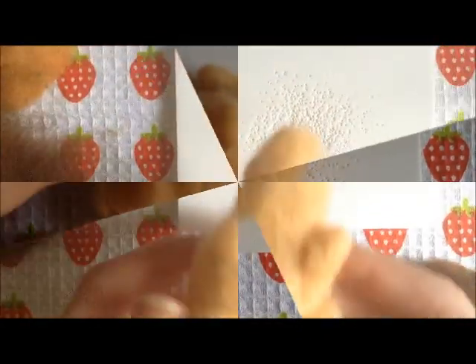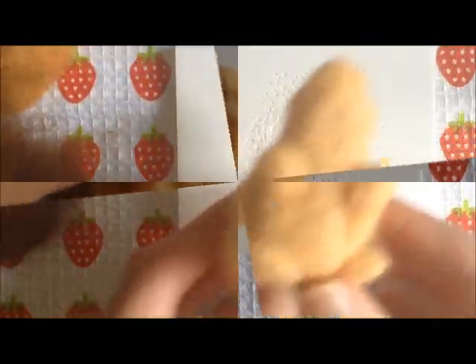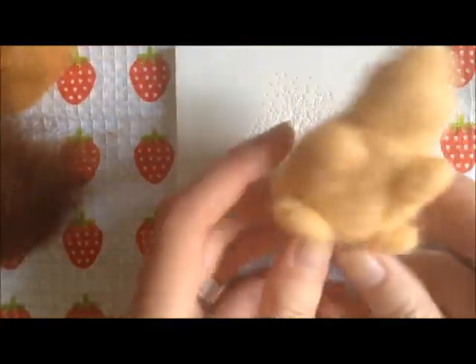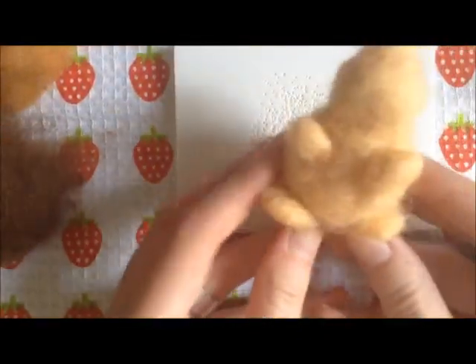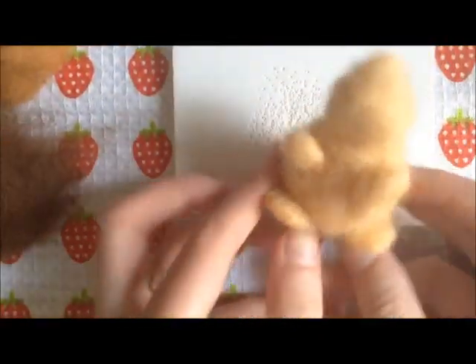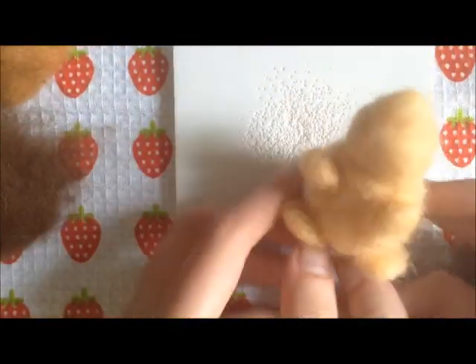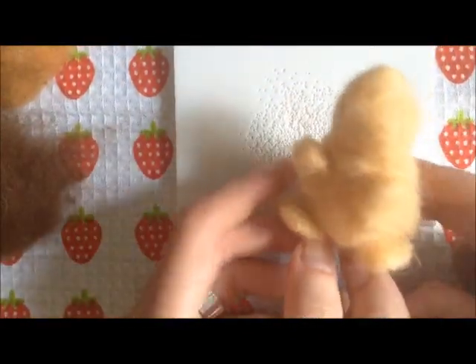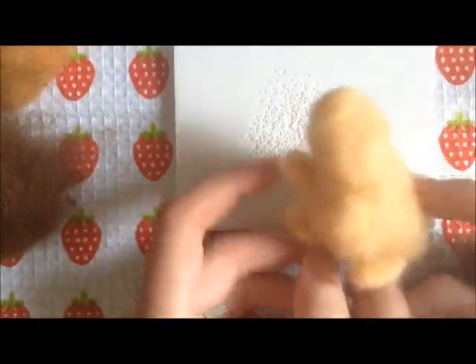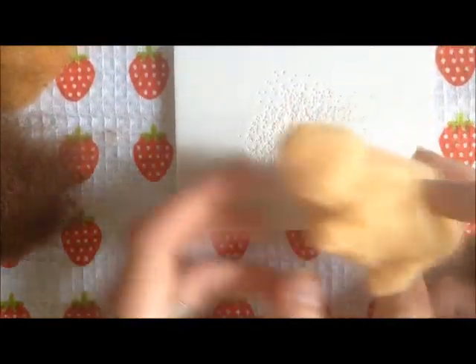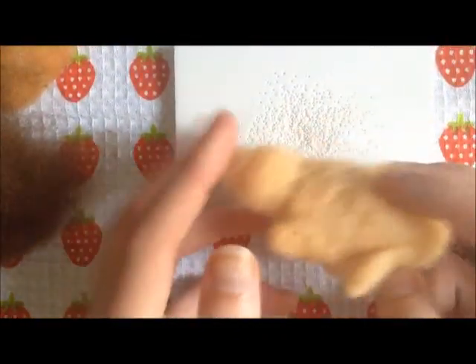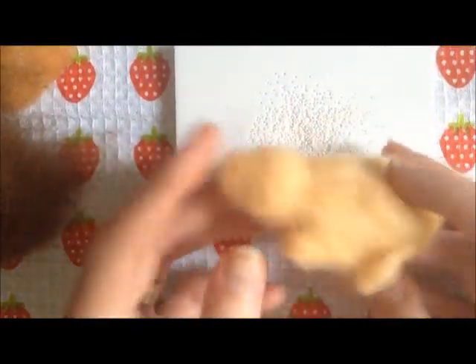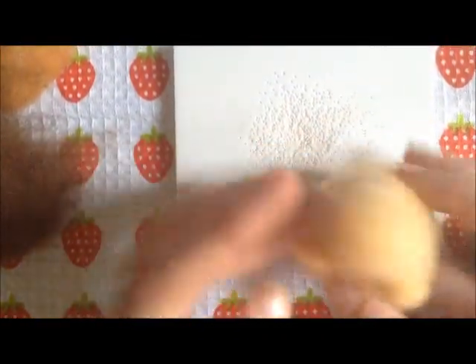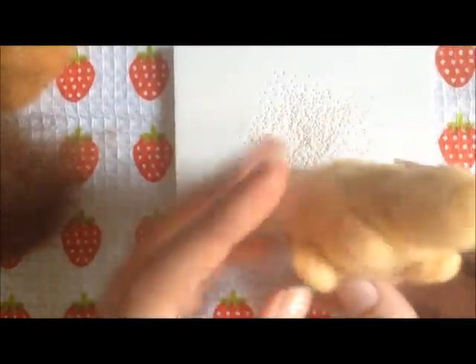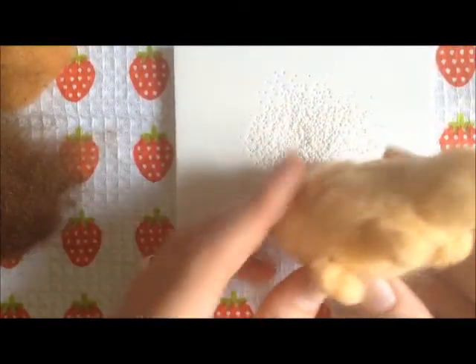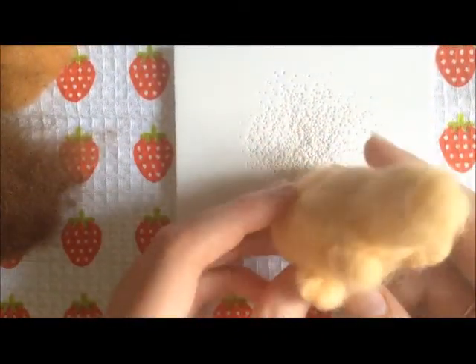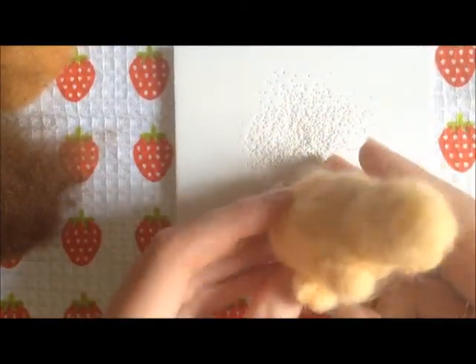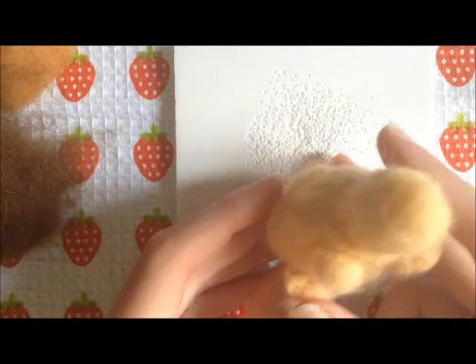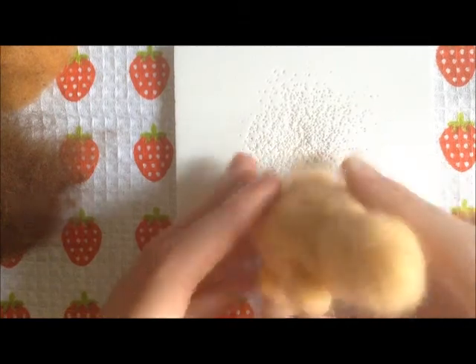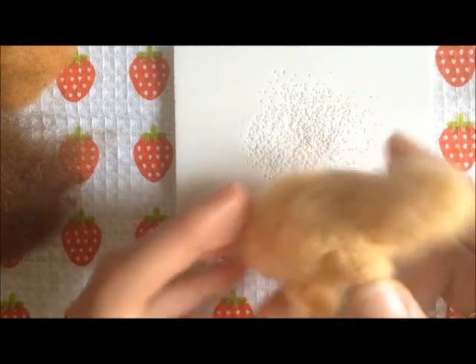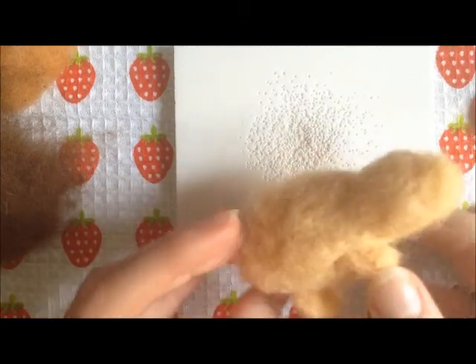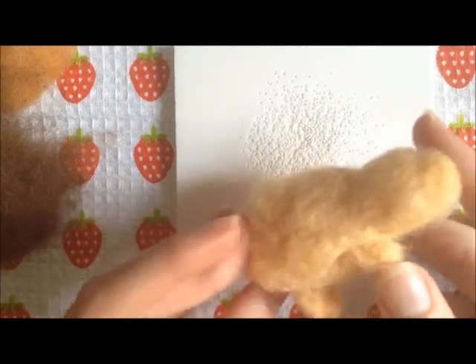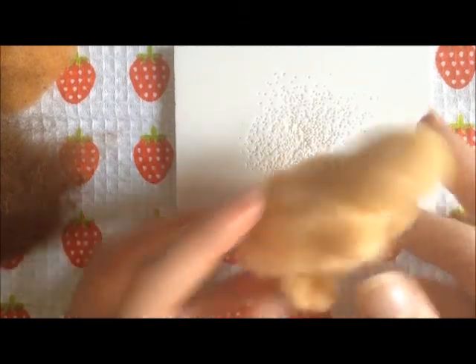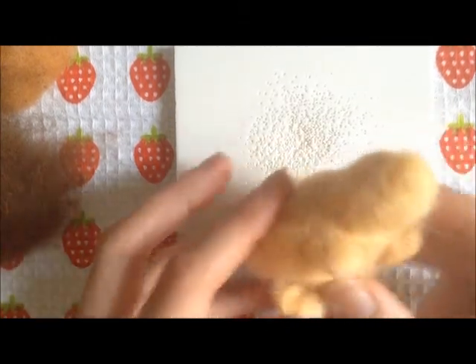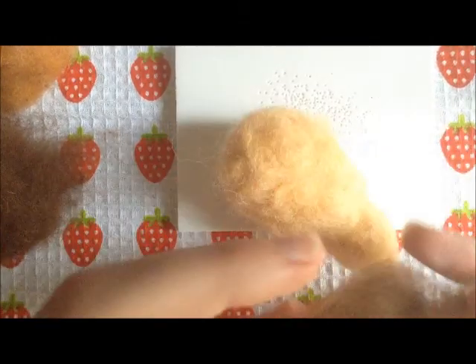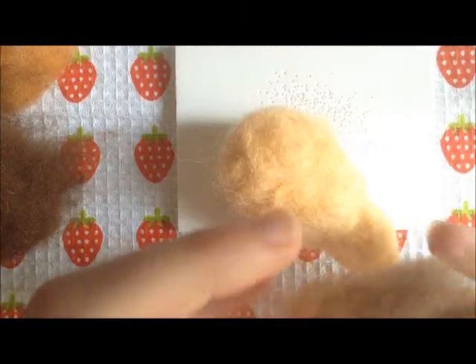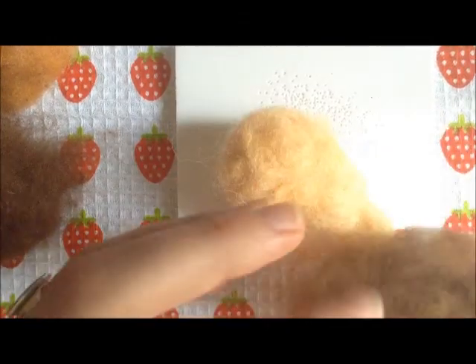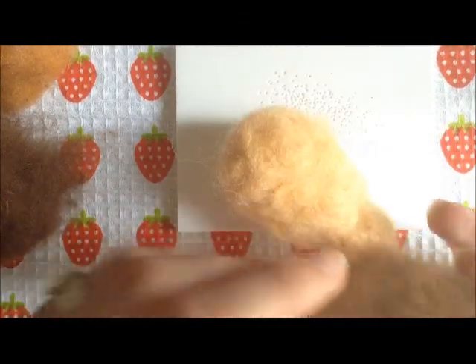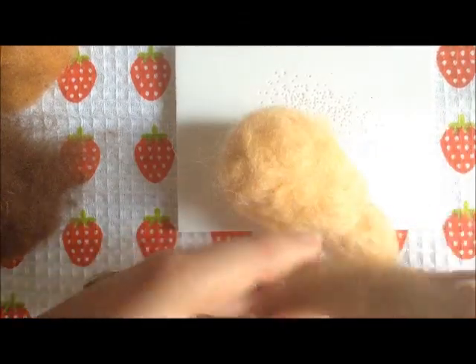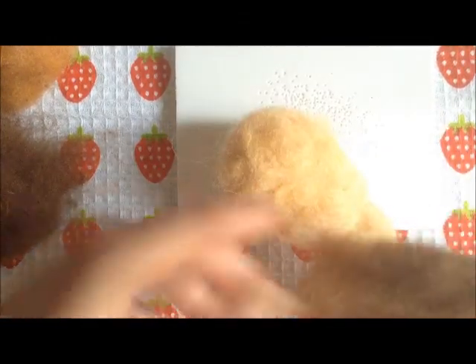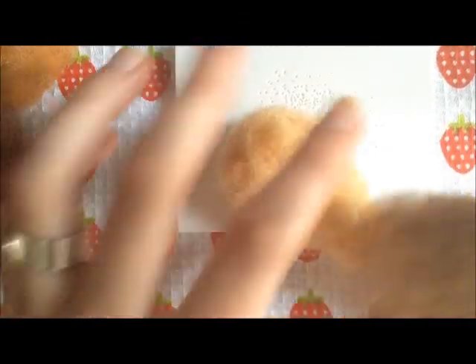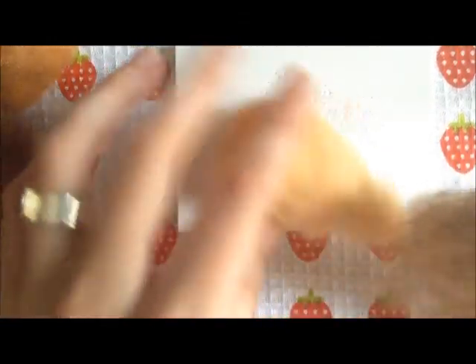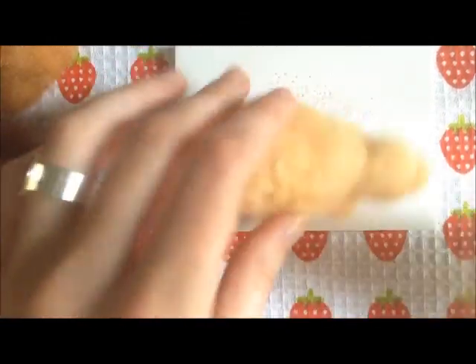Okay, I've attached all of the limbs and it's looking pretty cute. So now I'm going to put on the brown back side.